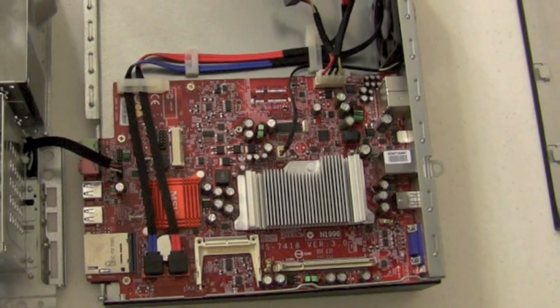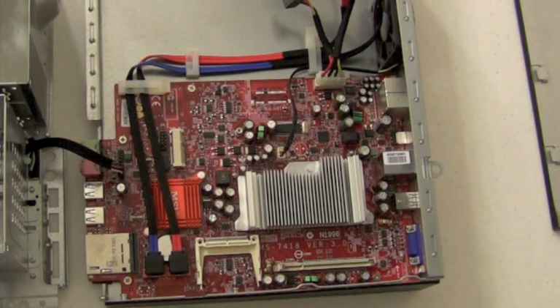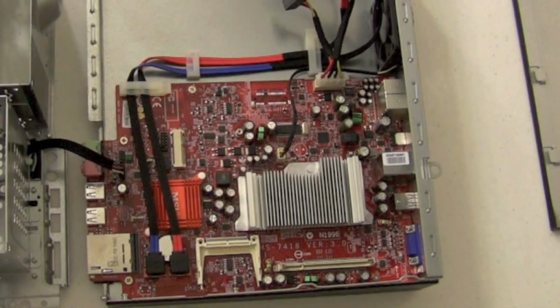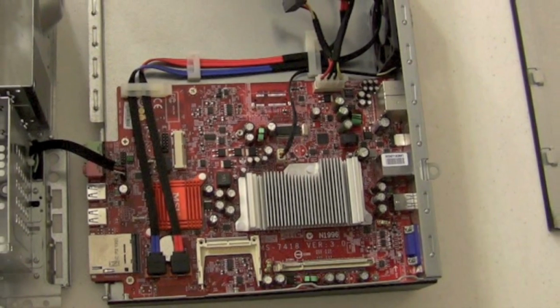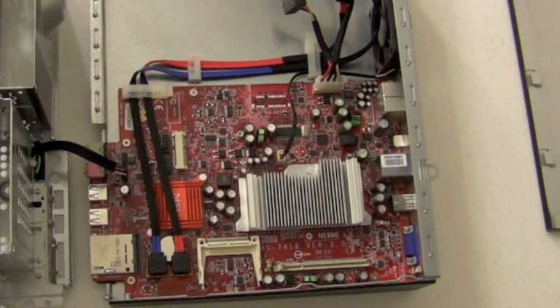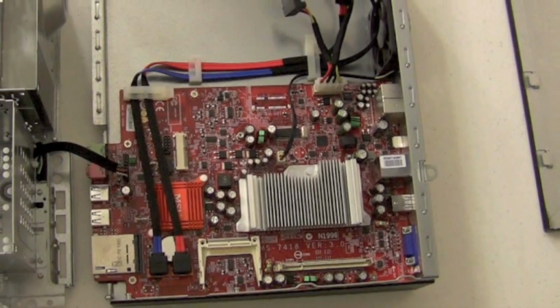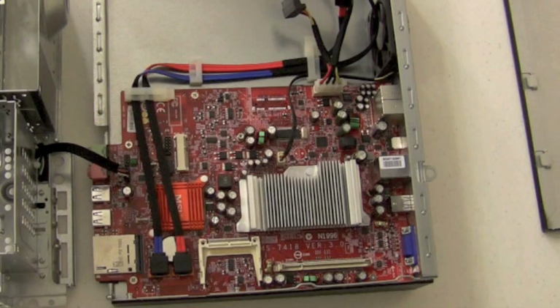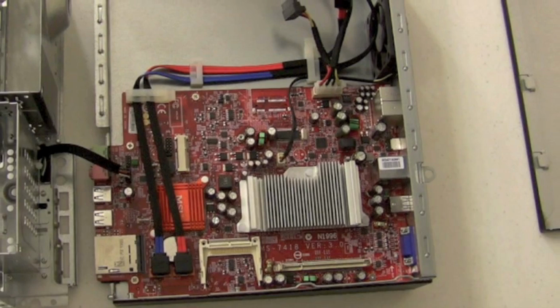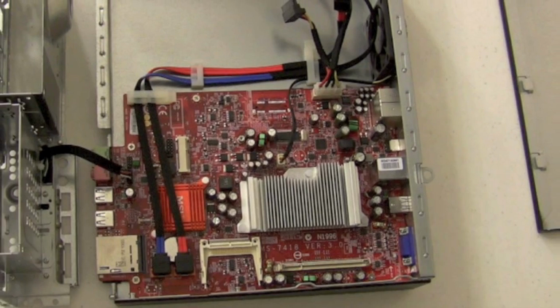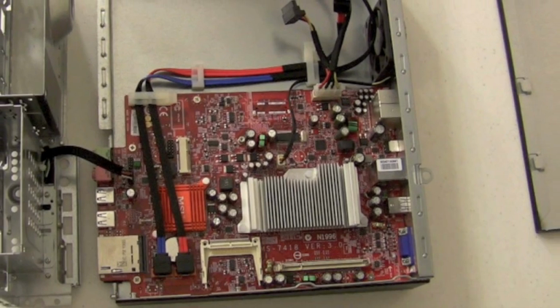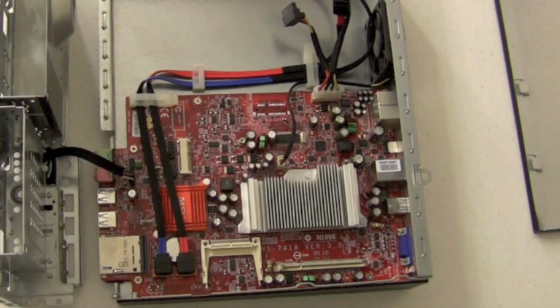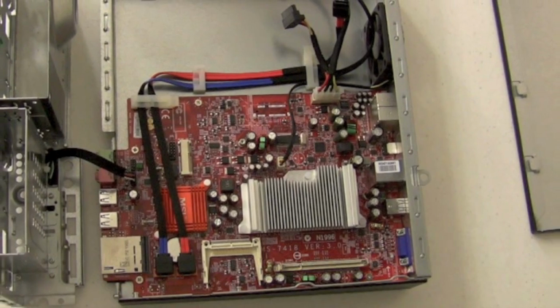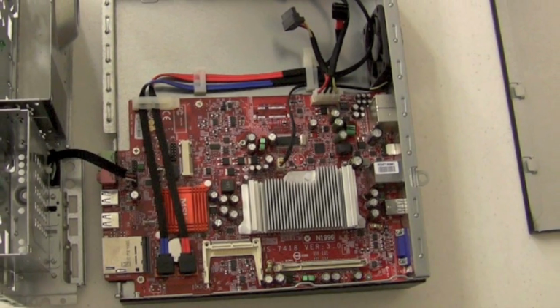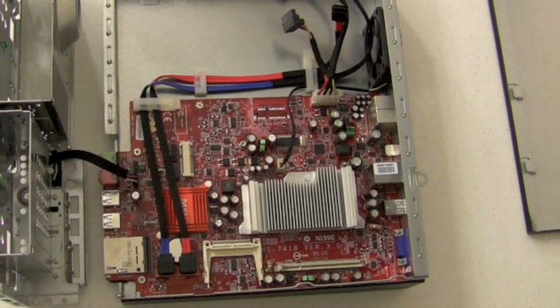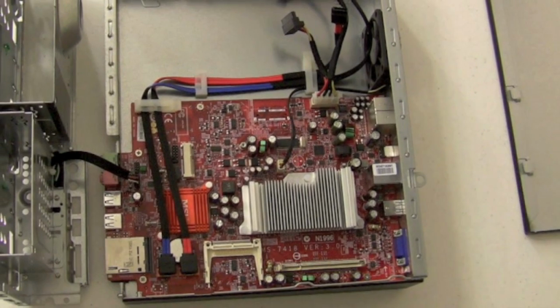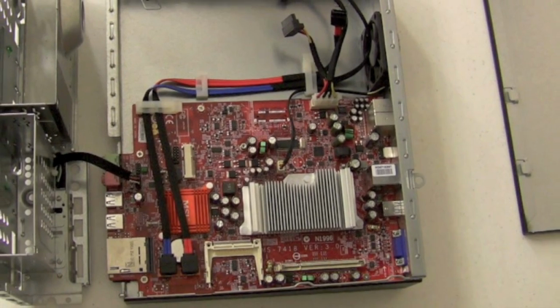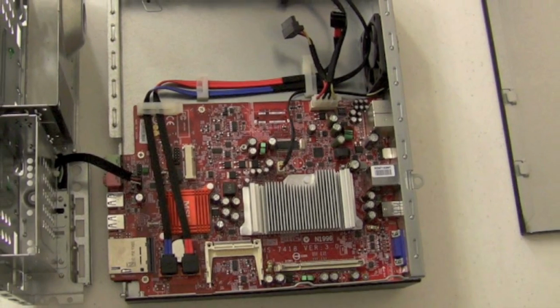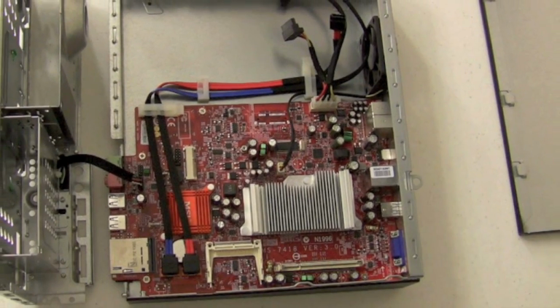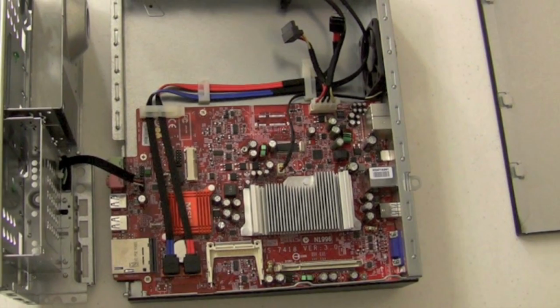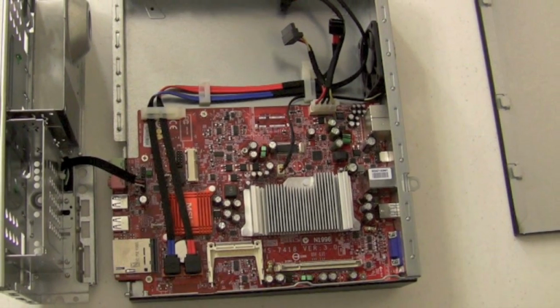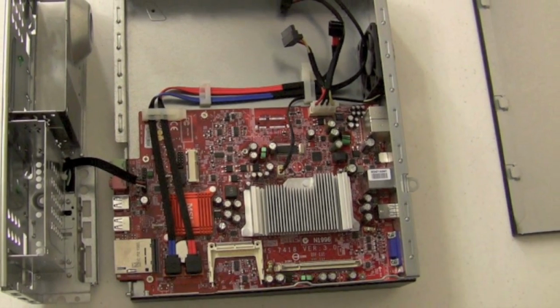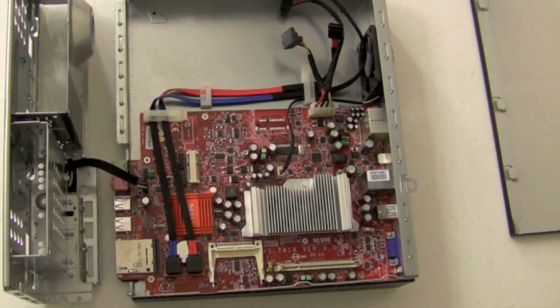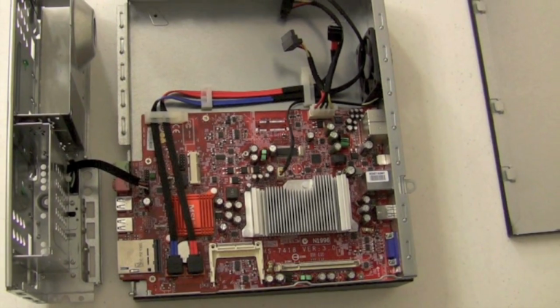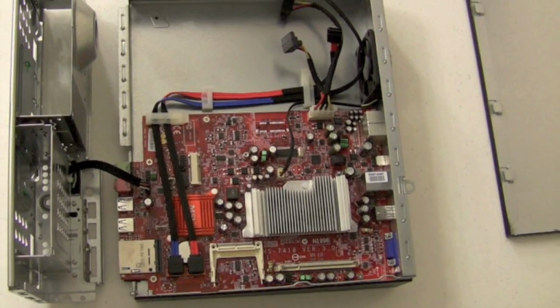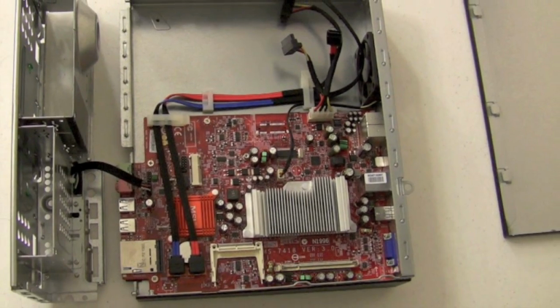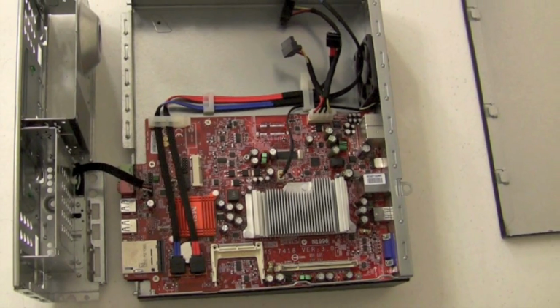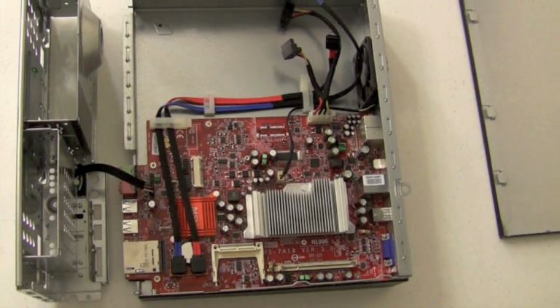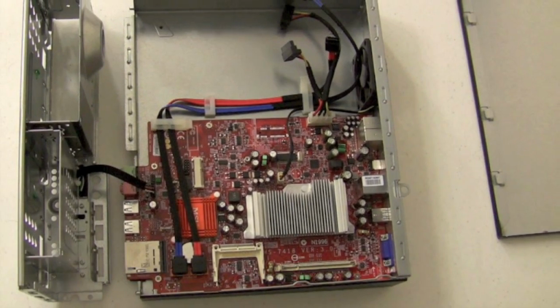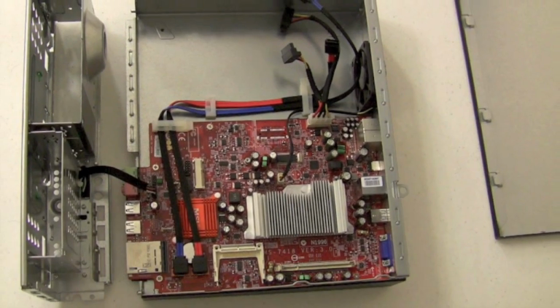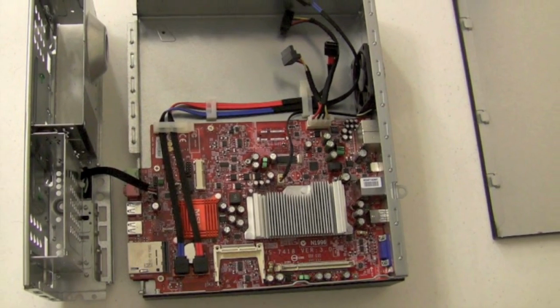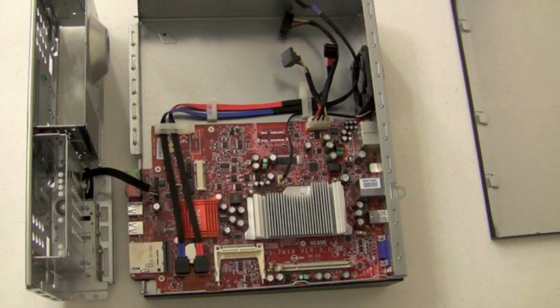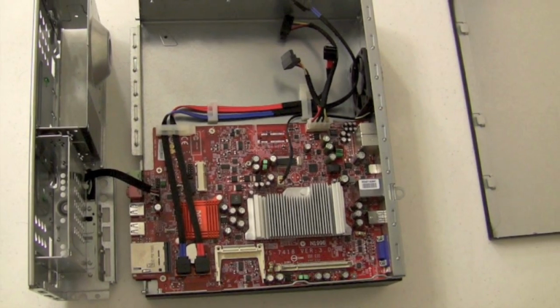The single fan can only pull cool air over the motherboard if the case is sealed, so you'll want to keep it closed while it's on.